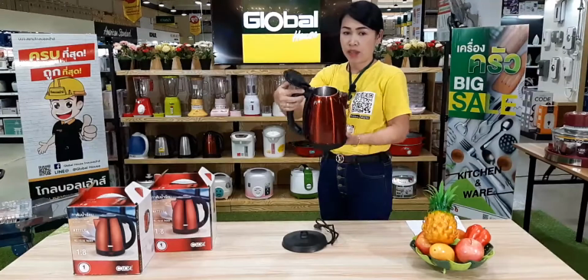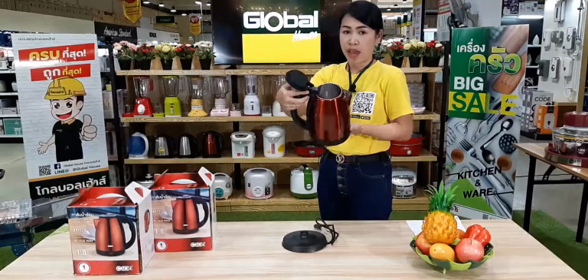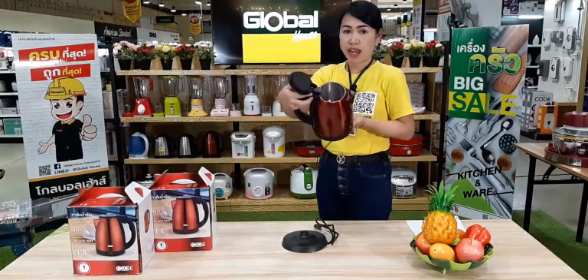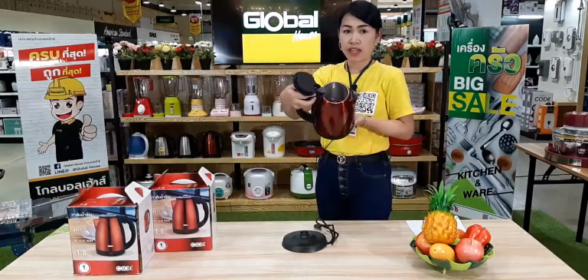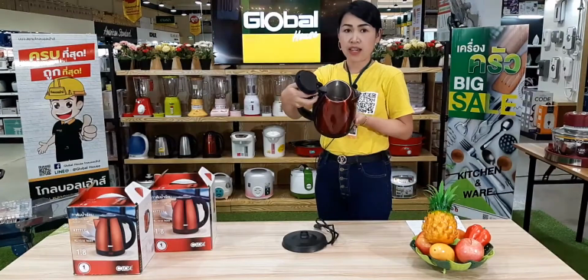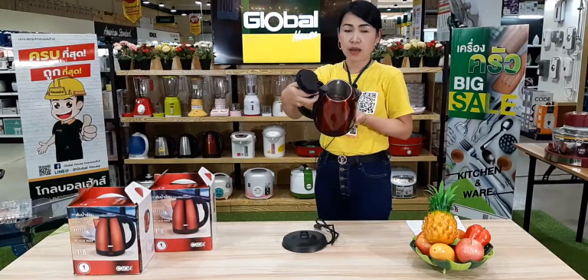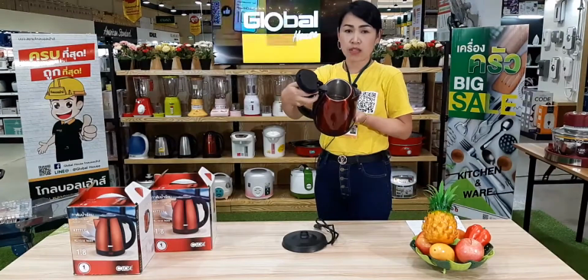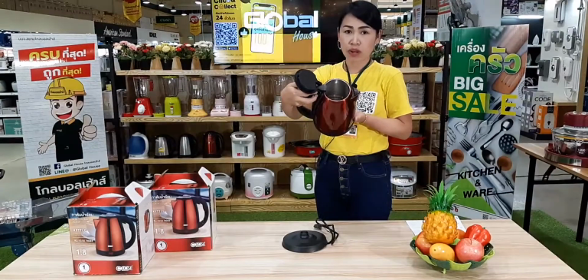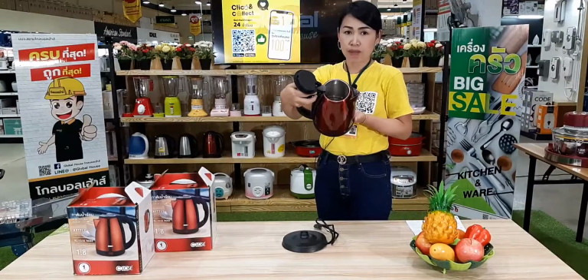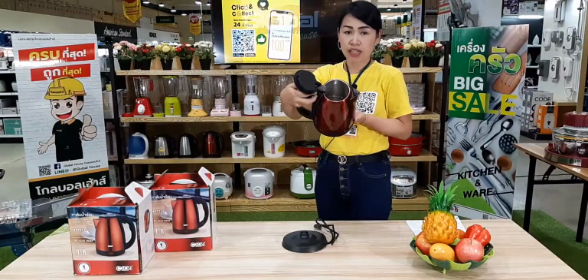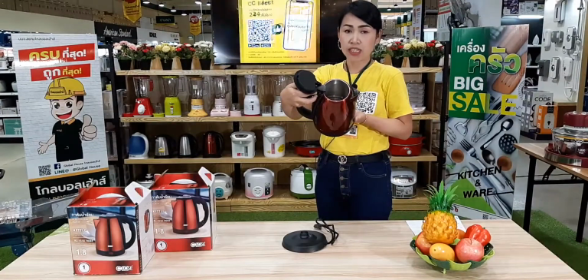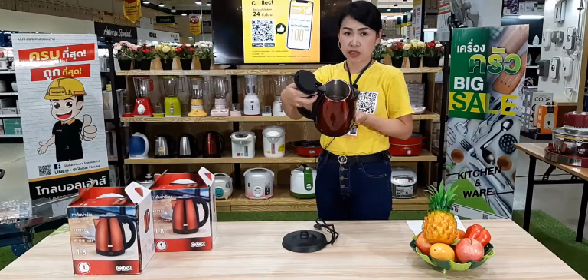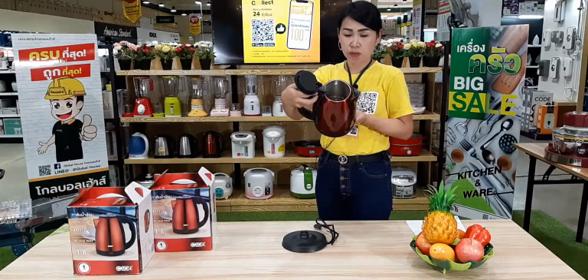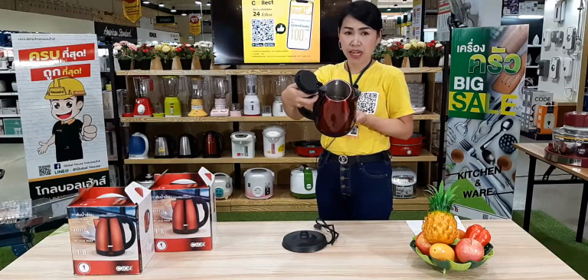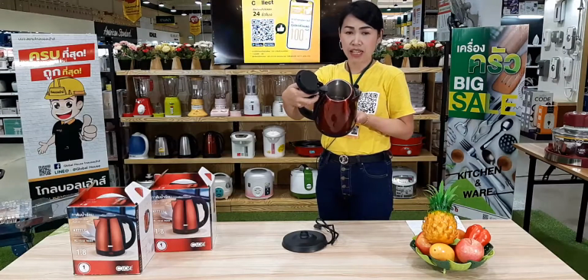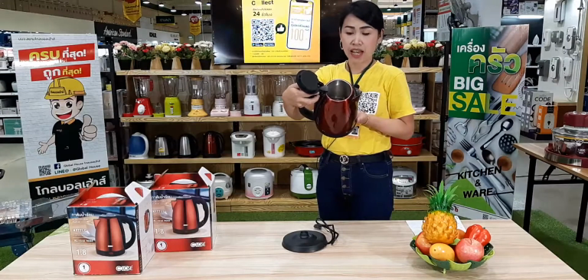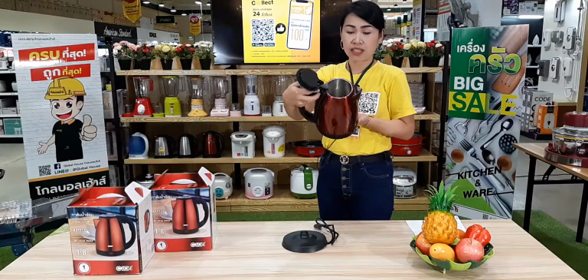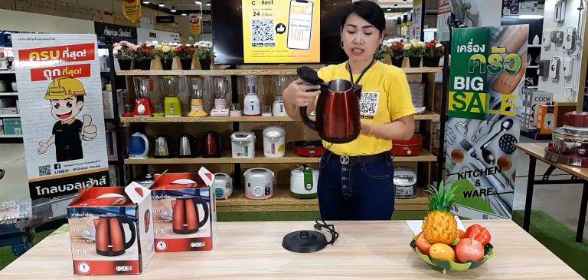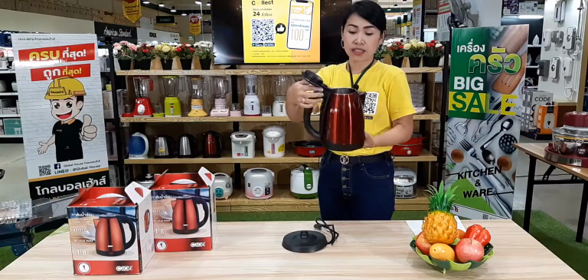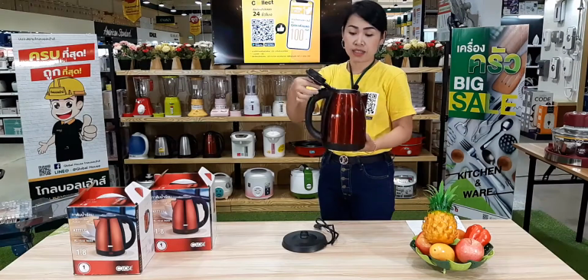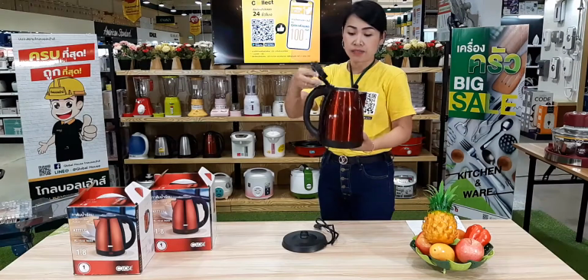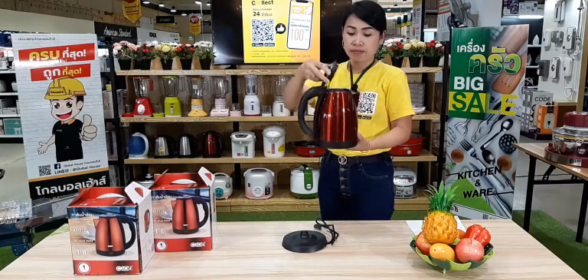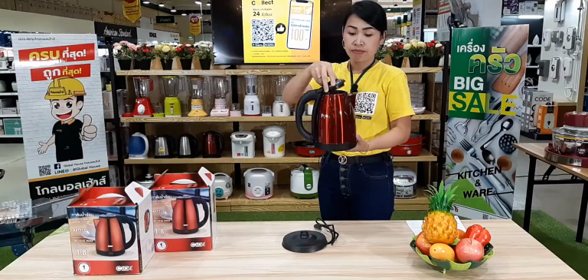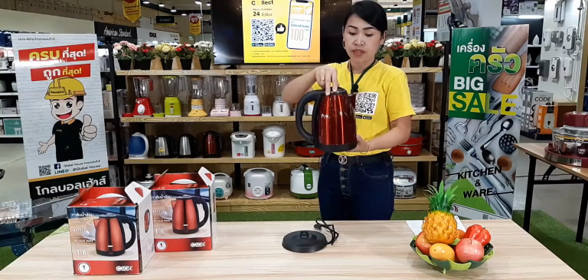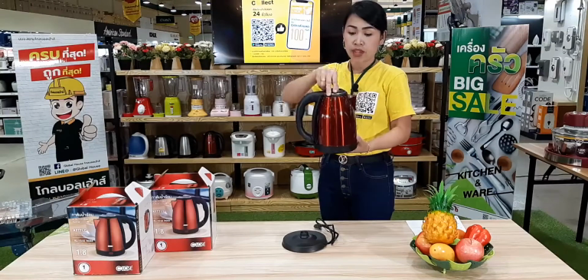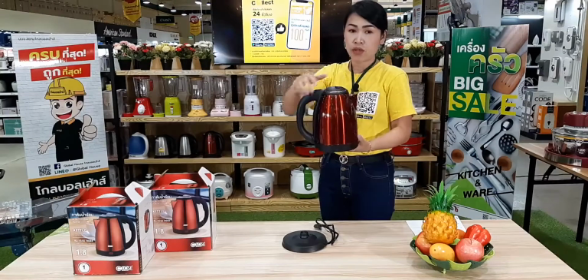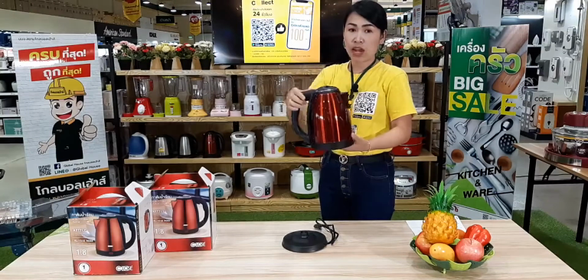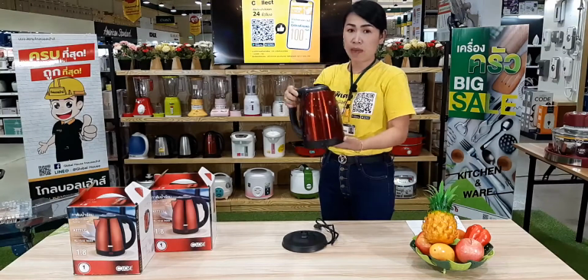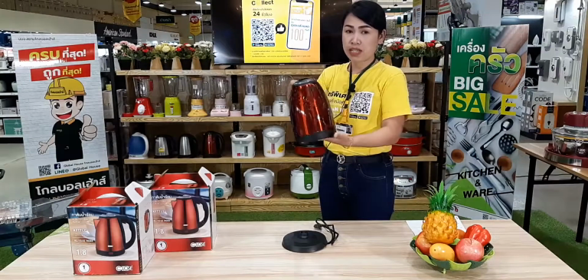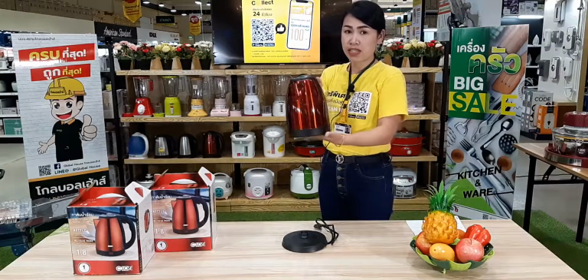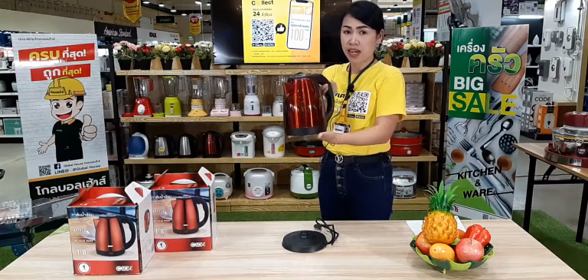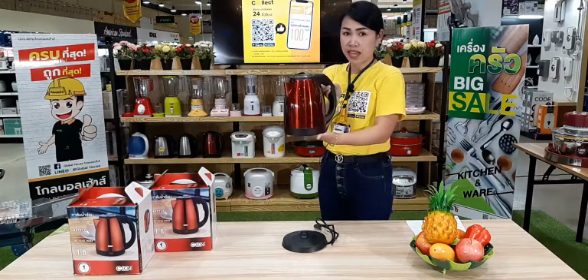In the interior, the water capacity is 1.8 liters, and the material is stainless steel. Thank you.